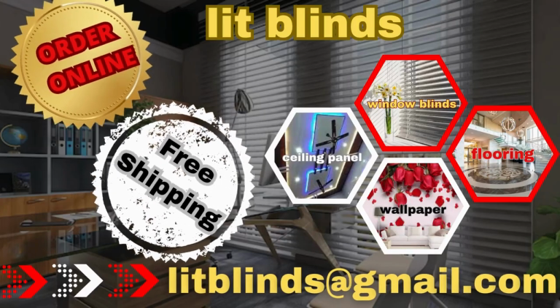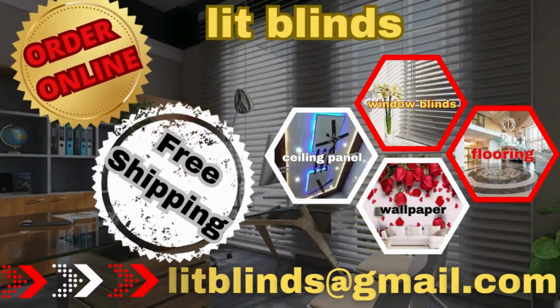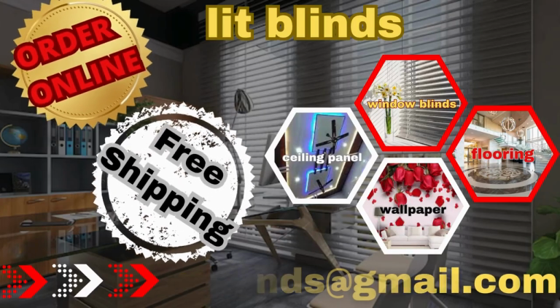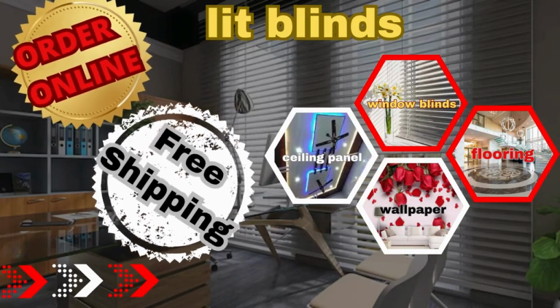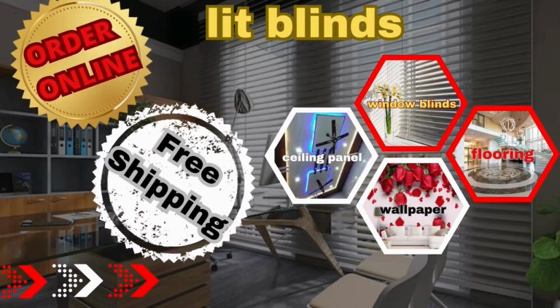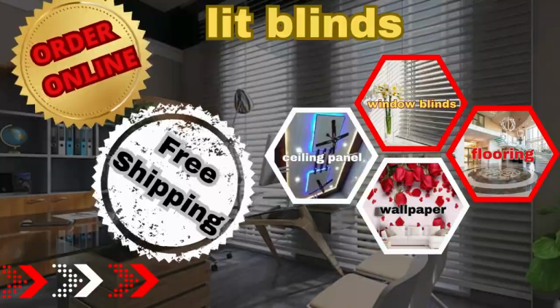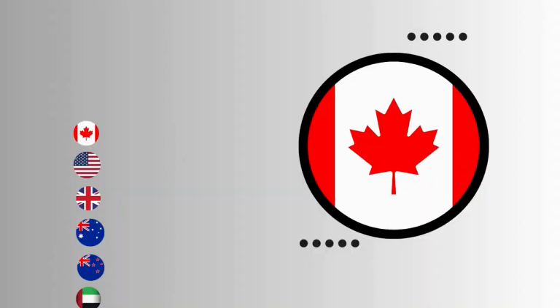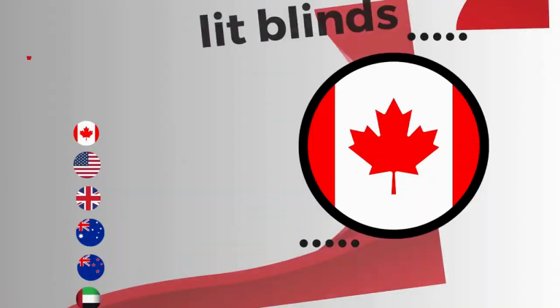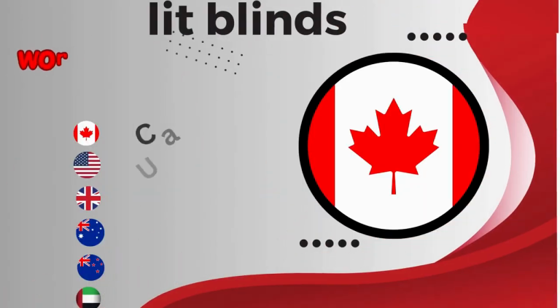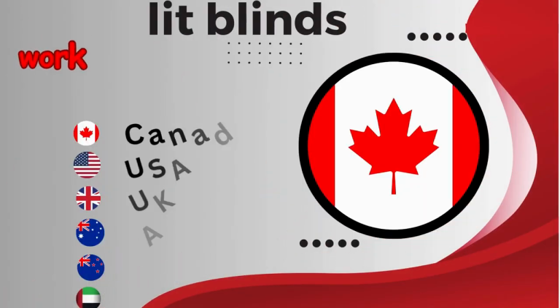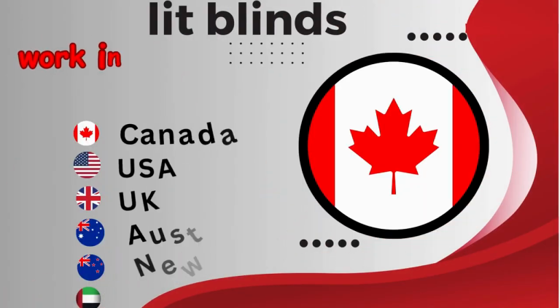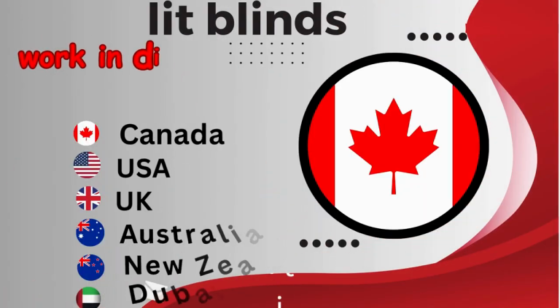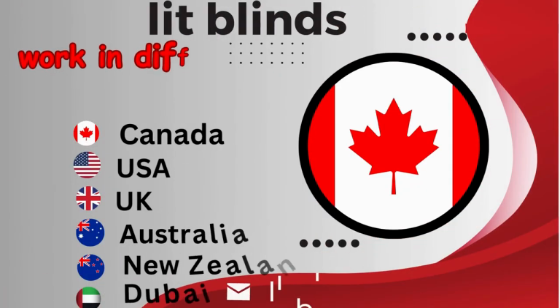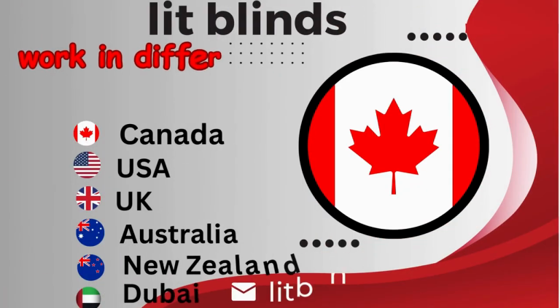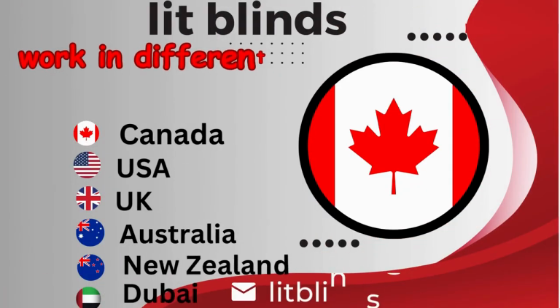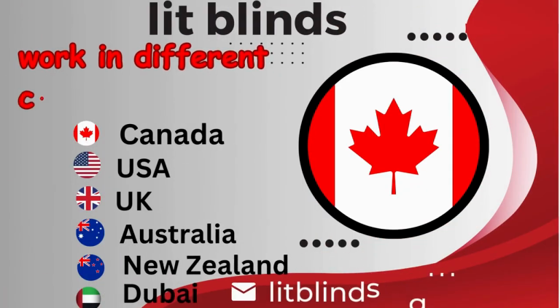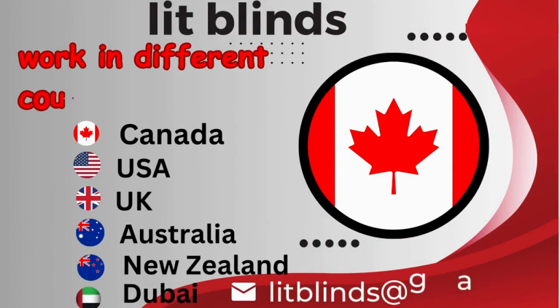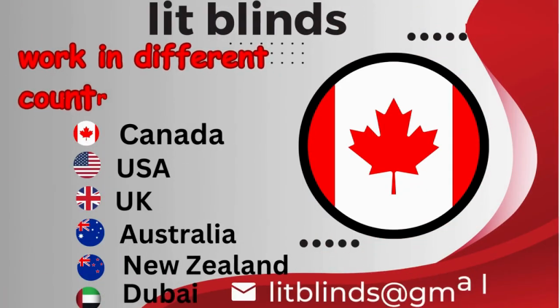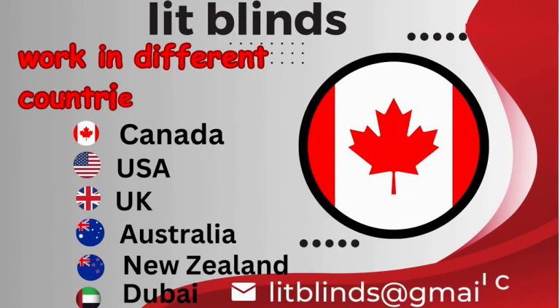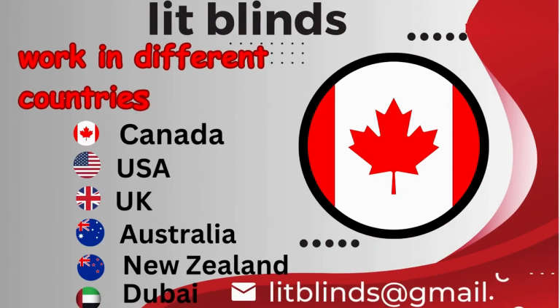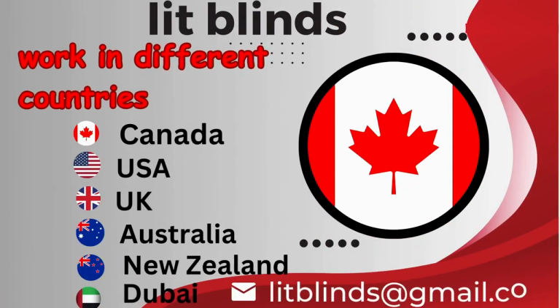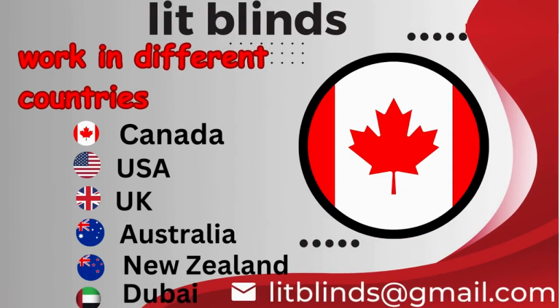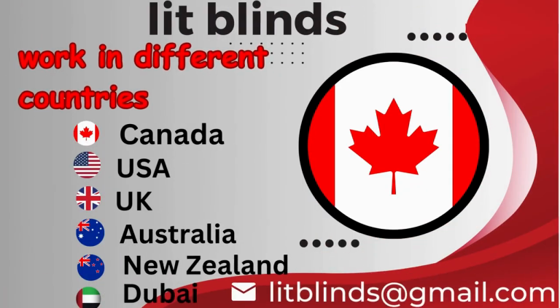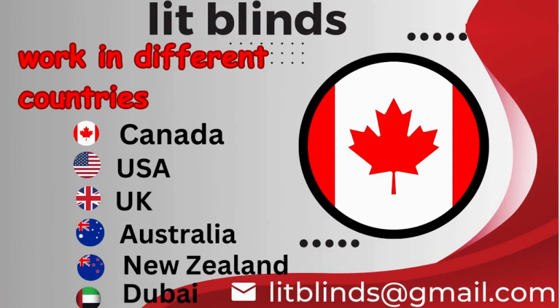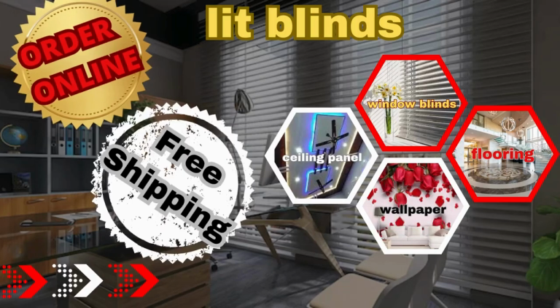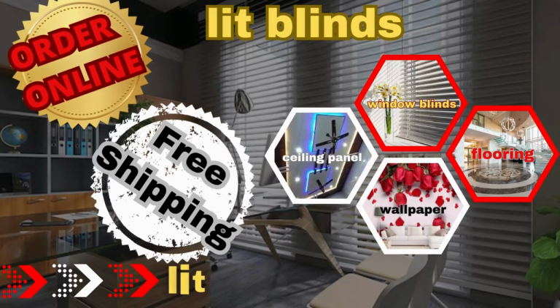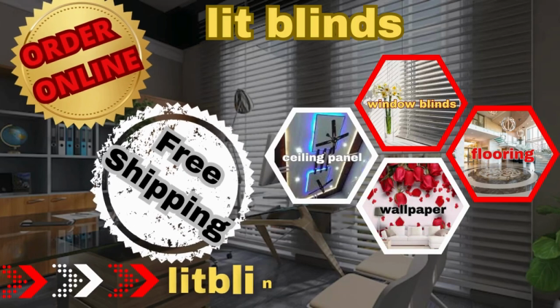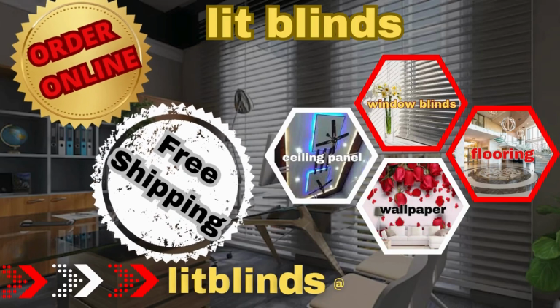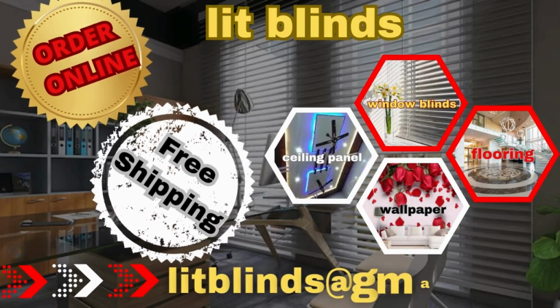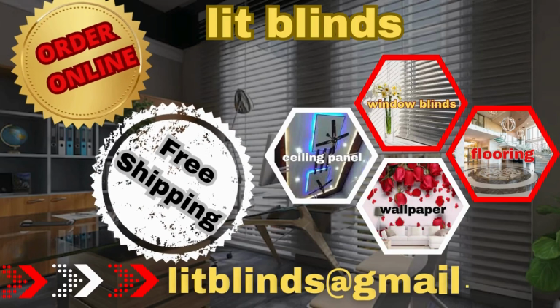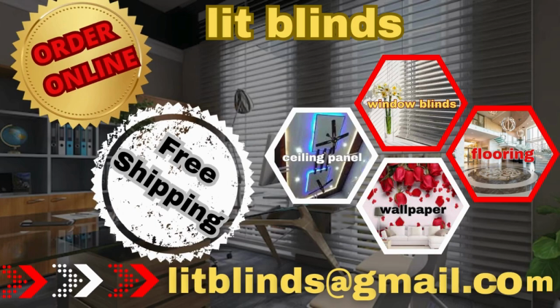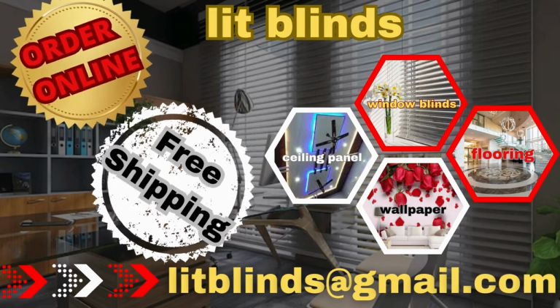Lit Blinds works in different countries: Canada, USA, UK. Order online or get free shipping.